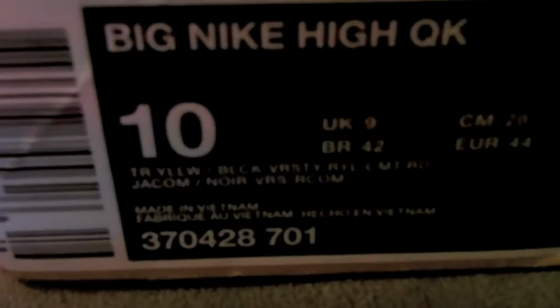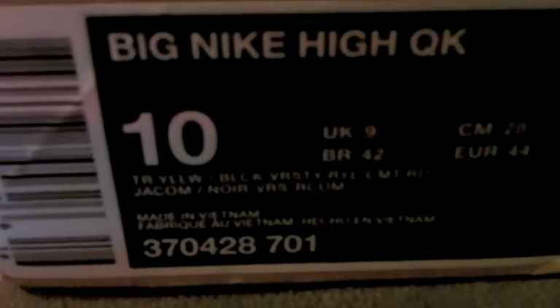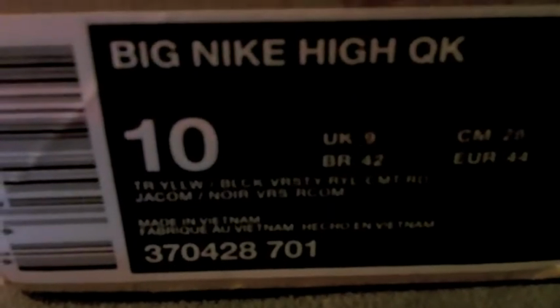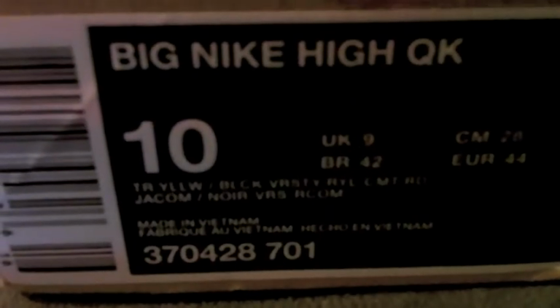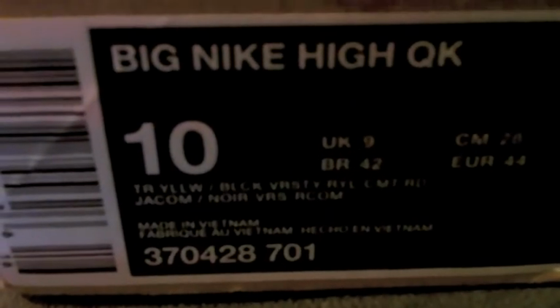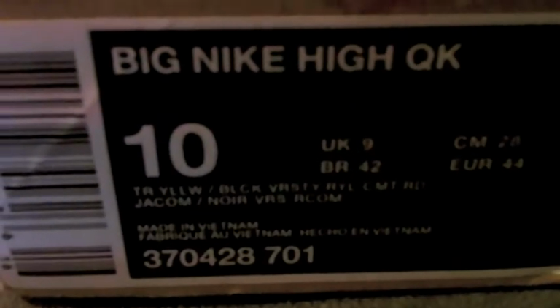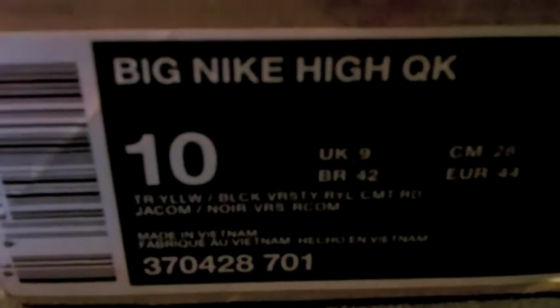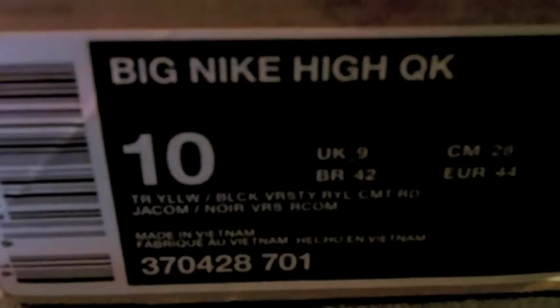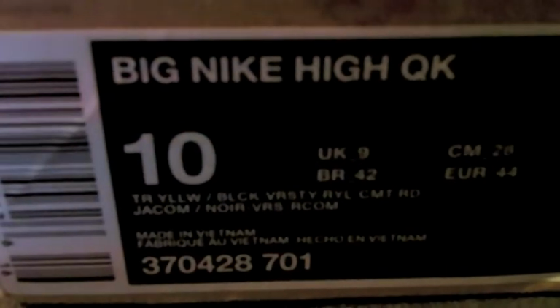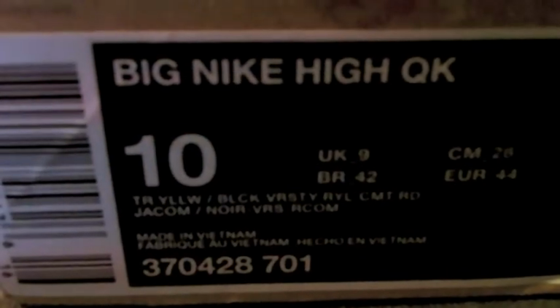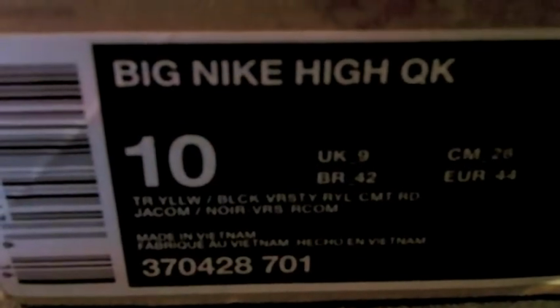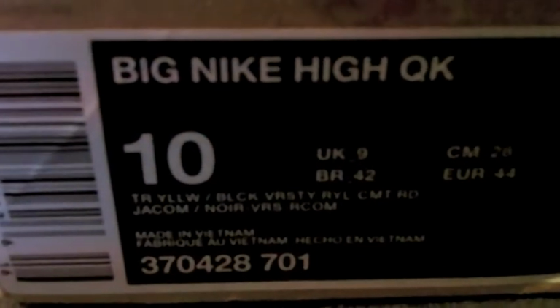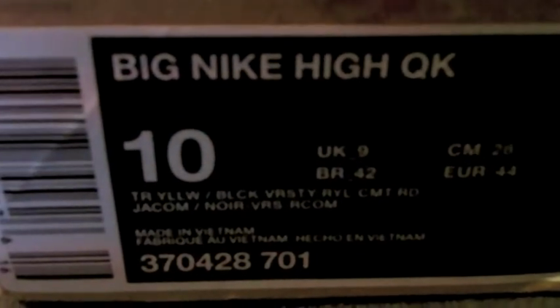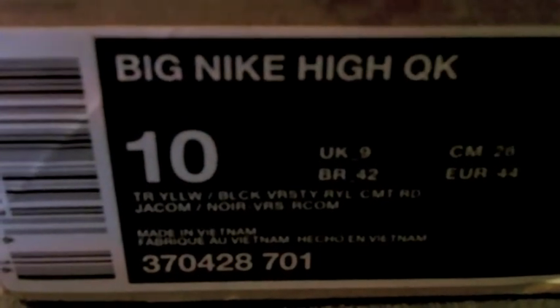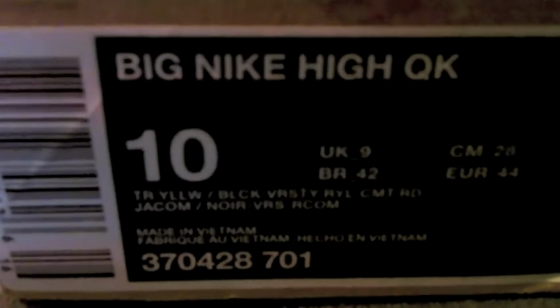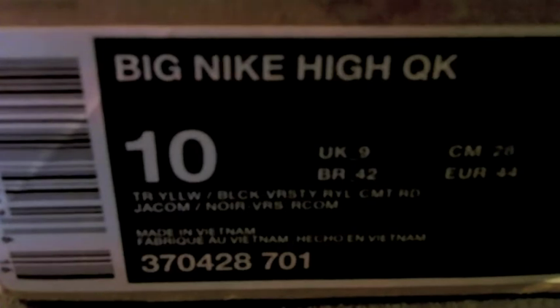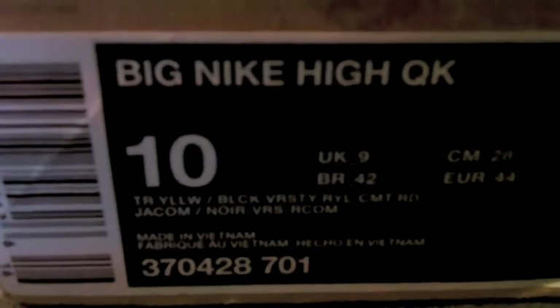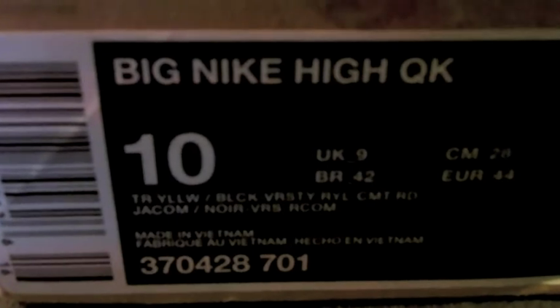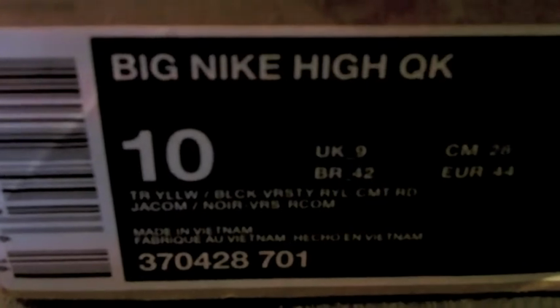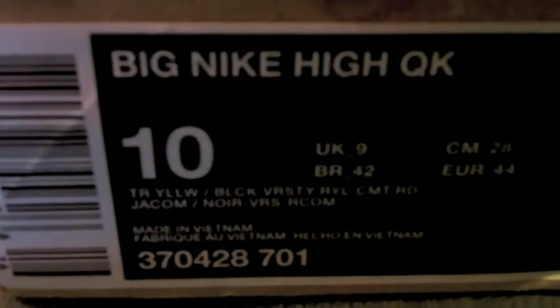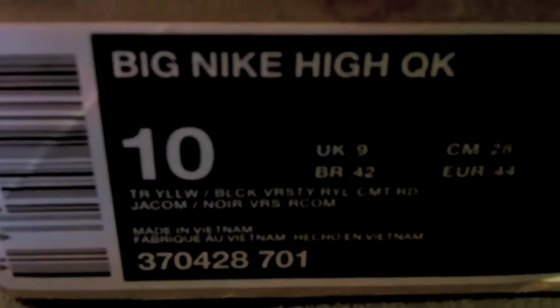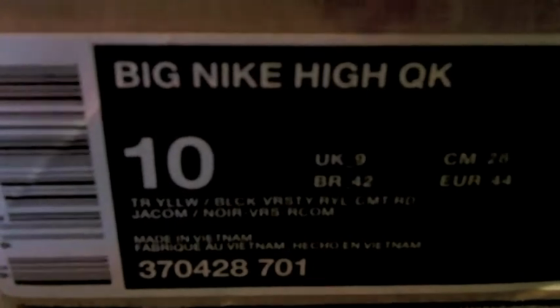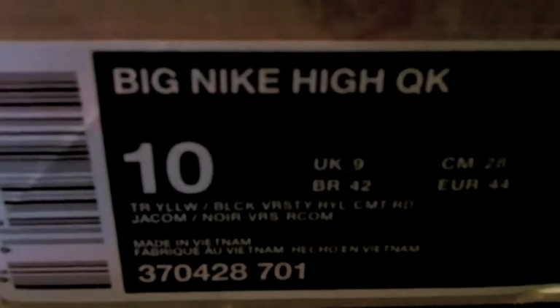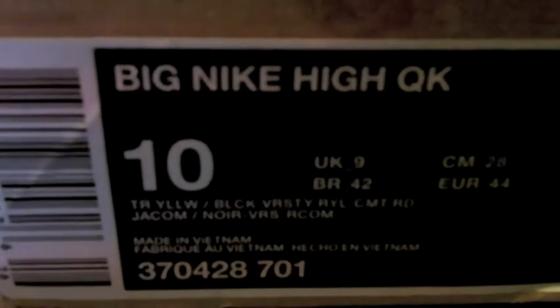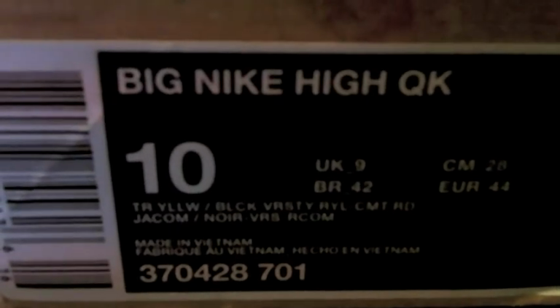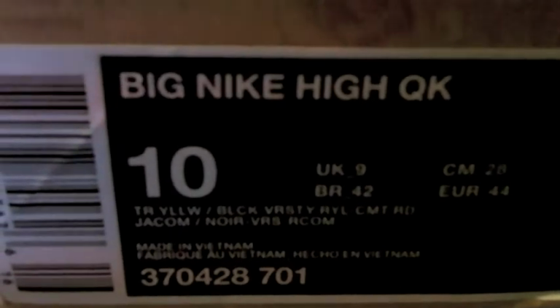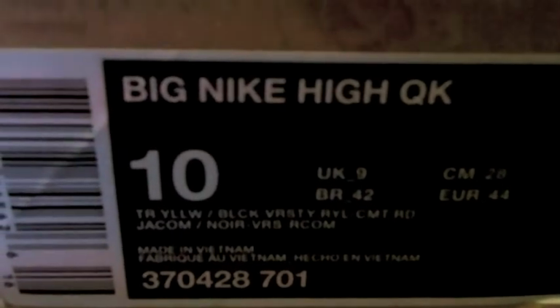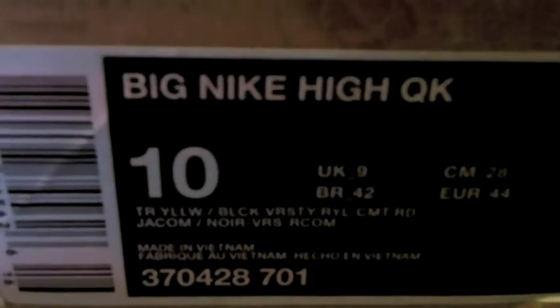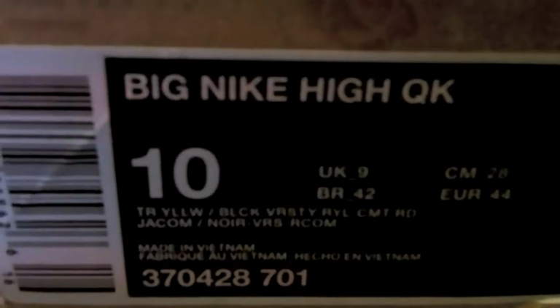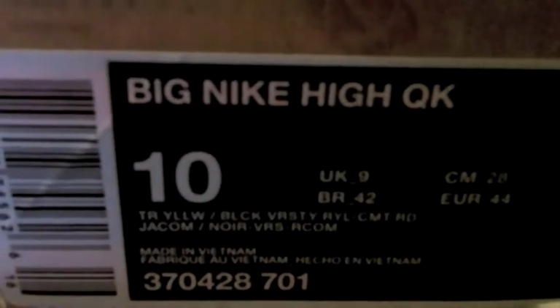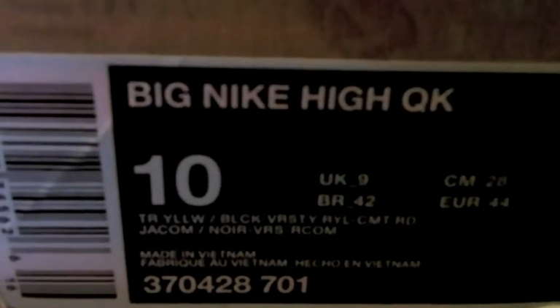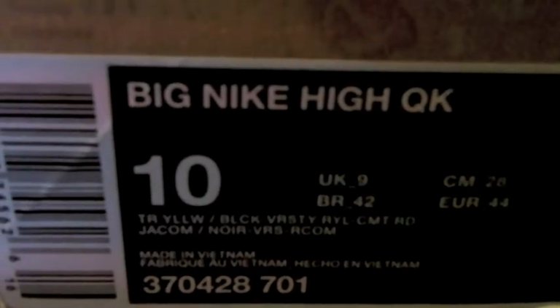Hi, what's good YouTube? Welcome to my page, SneakerFetish420. So today we have another shoe video, another shoe review.